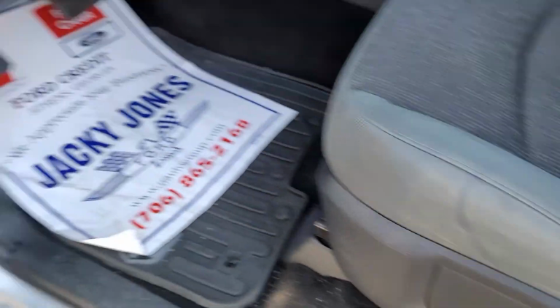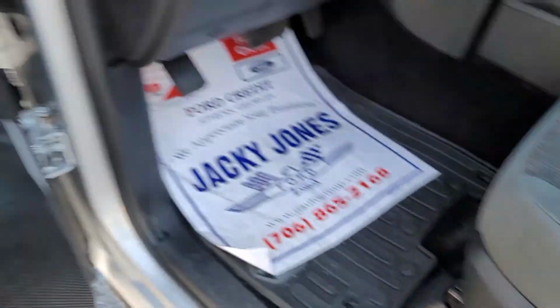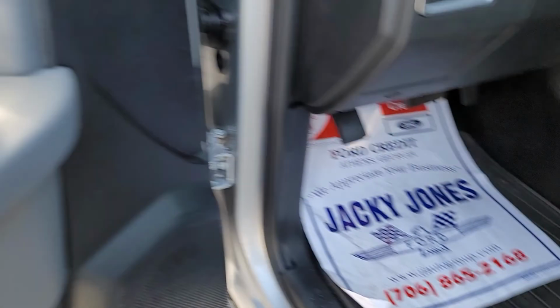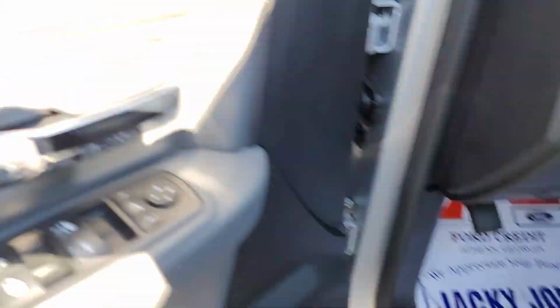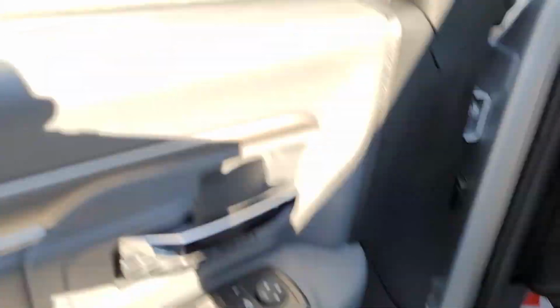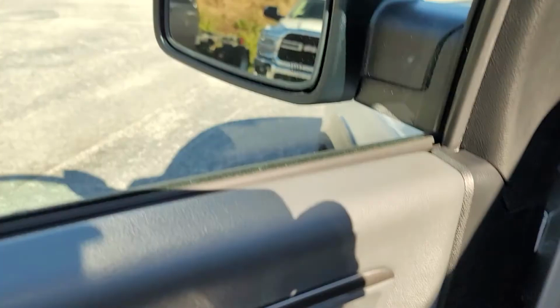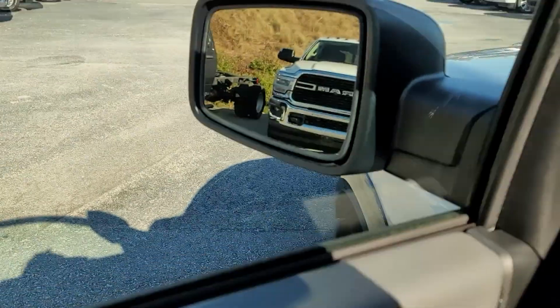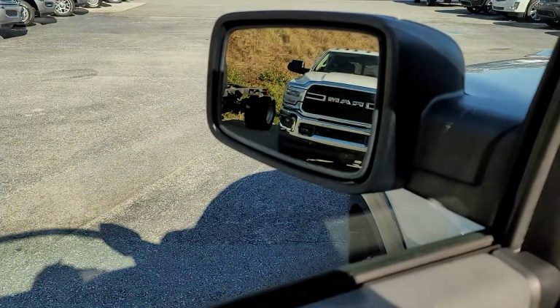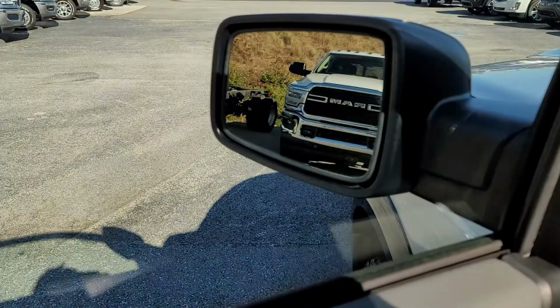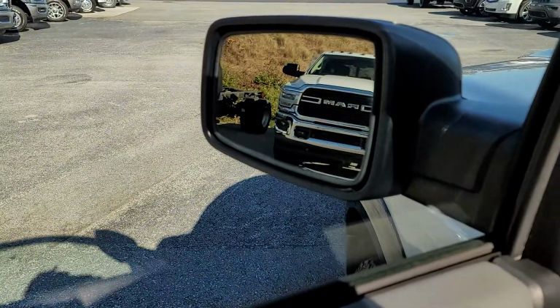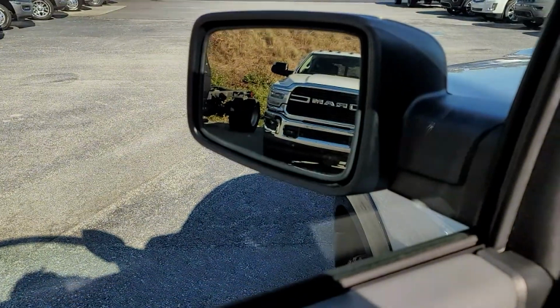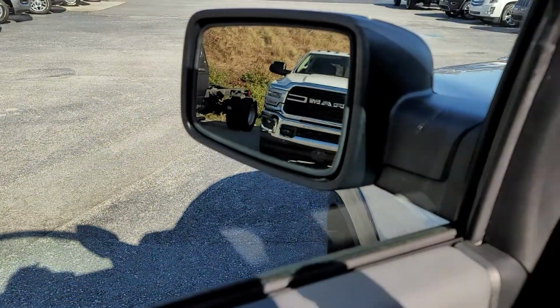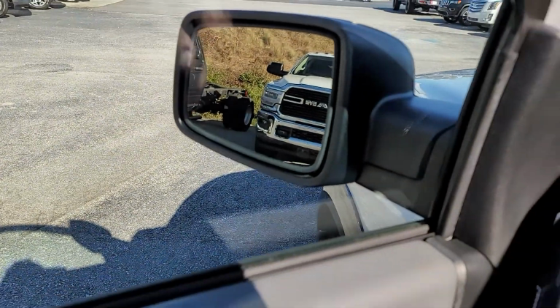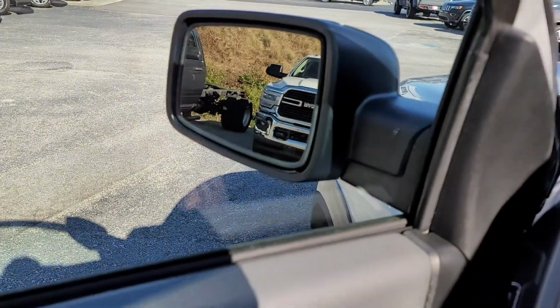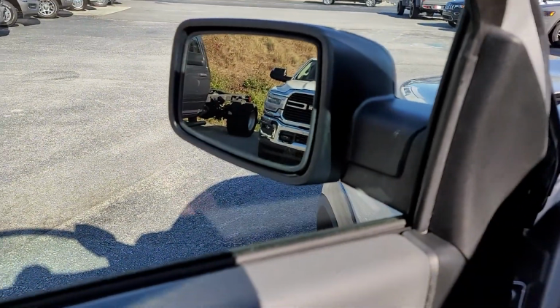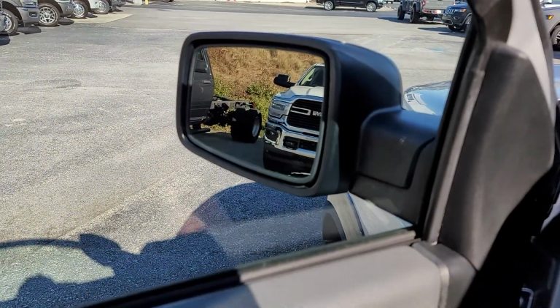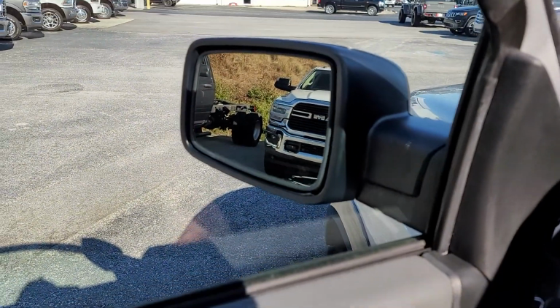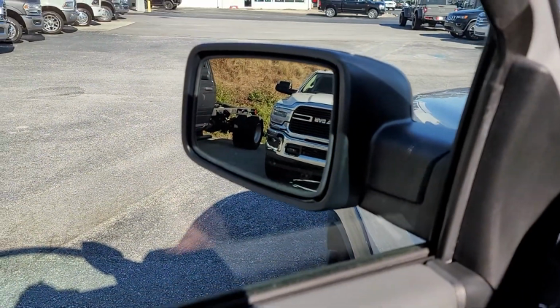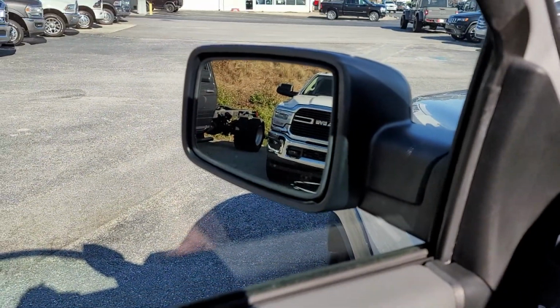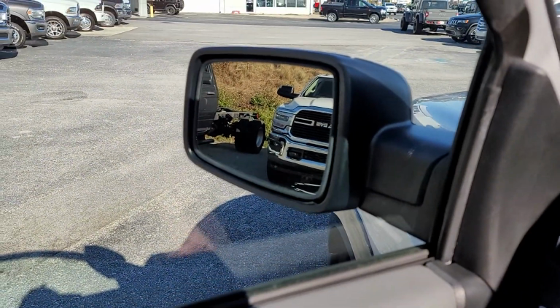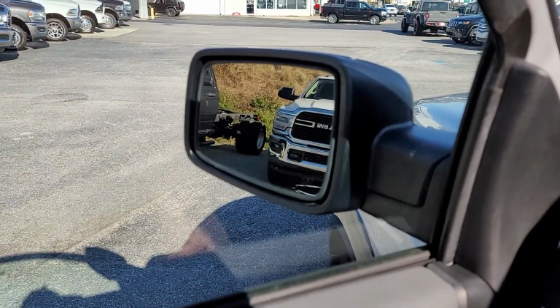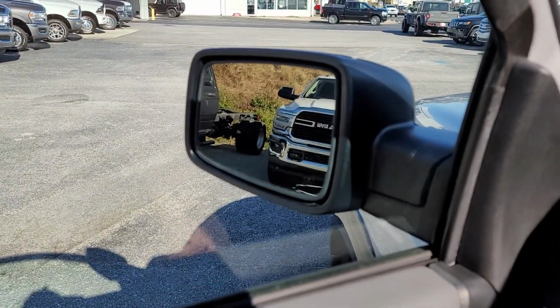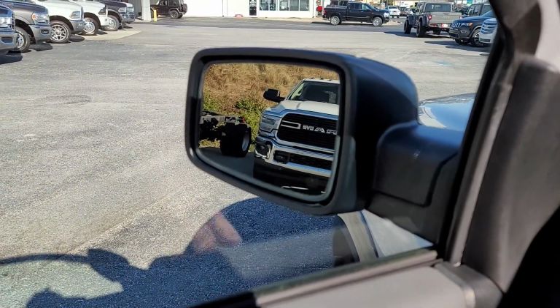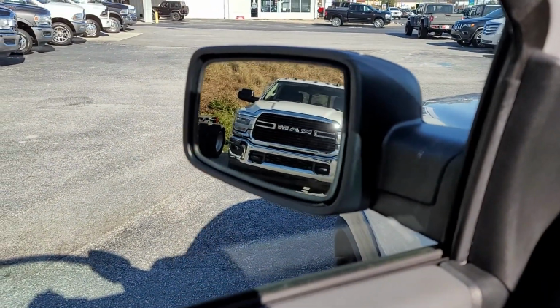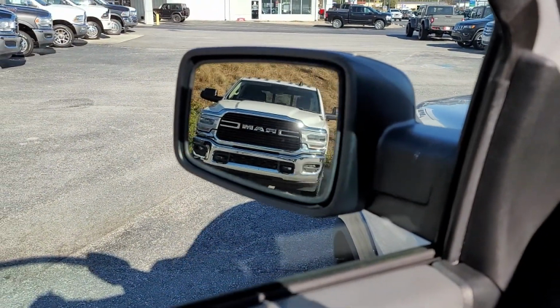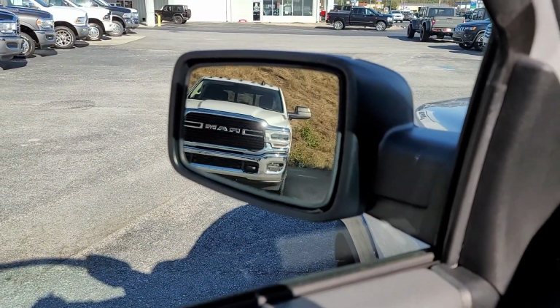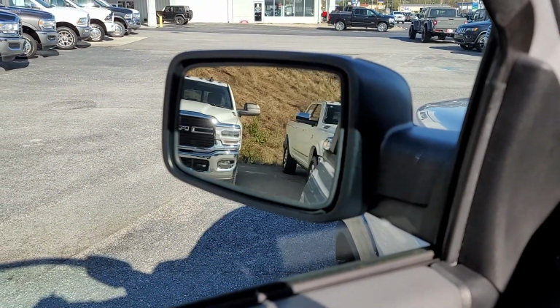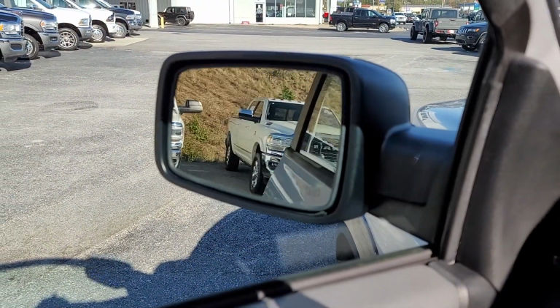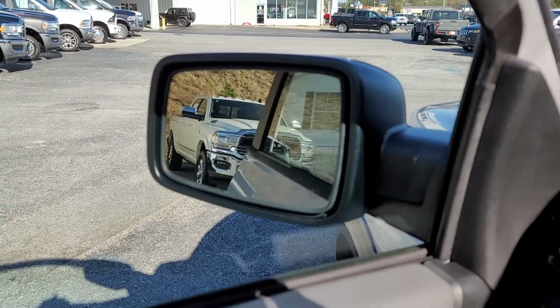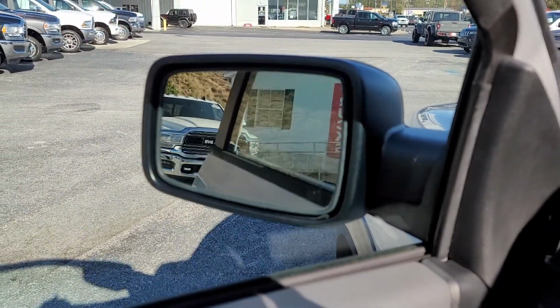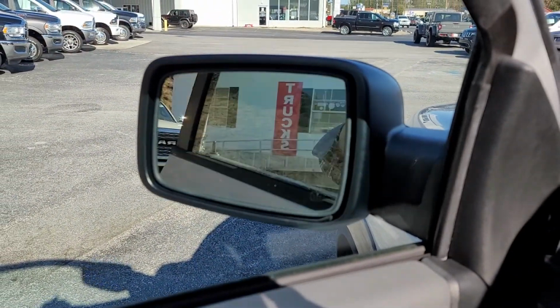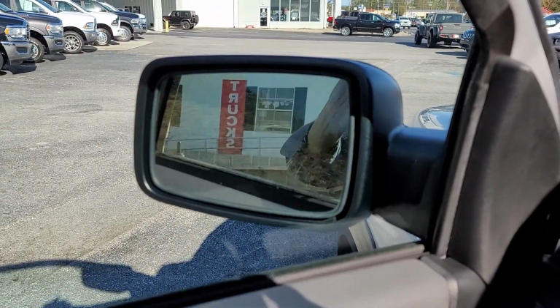Here's something that's really cool that I like — this even has power folding mirrors.